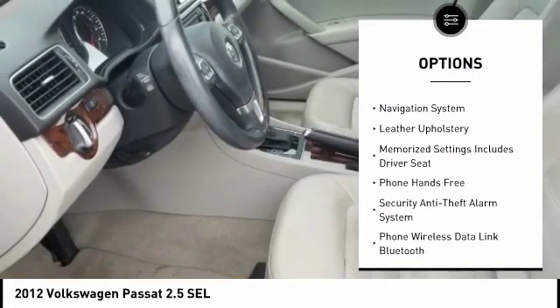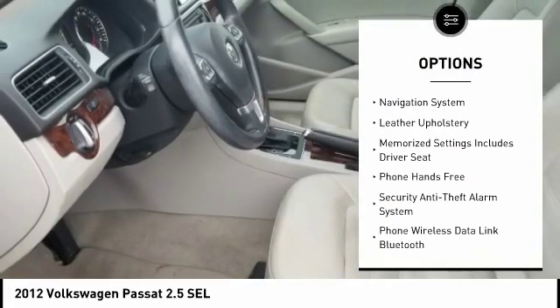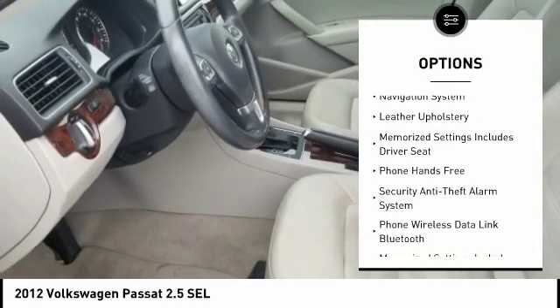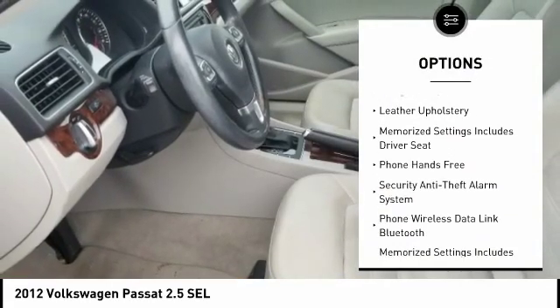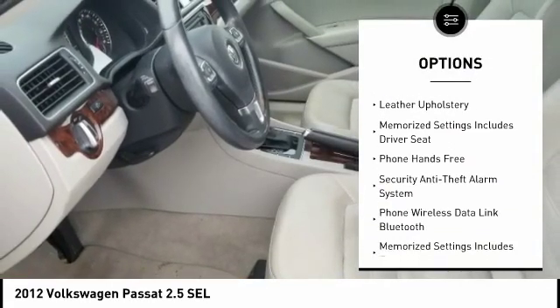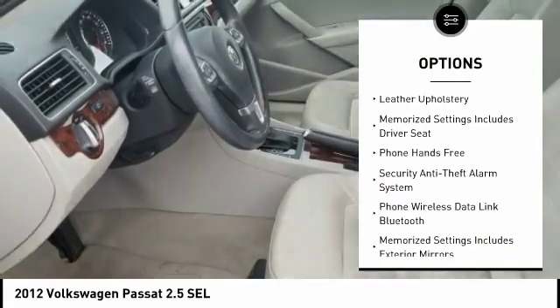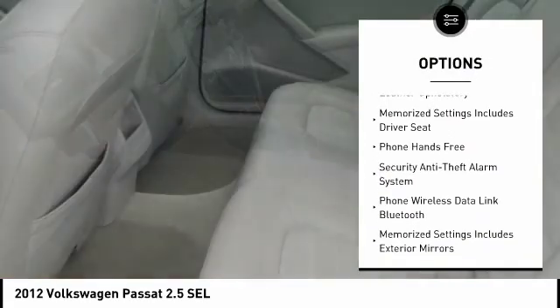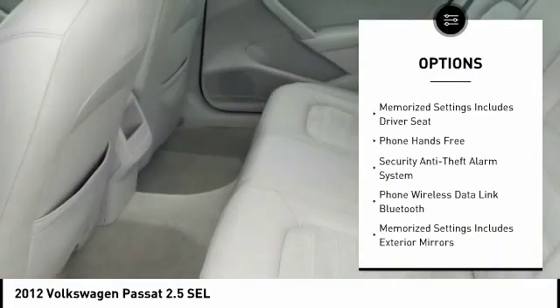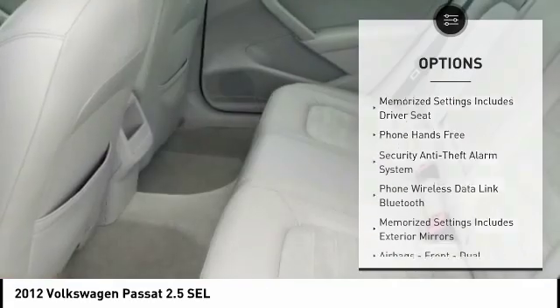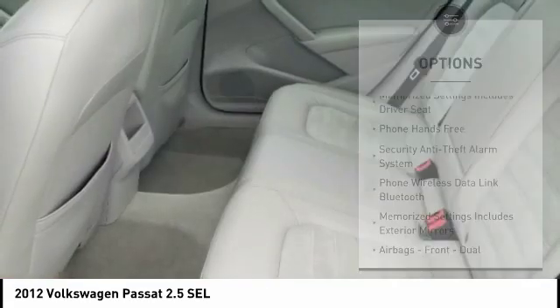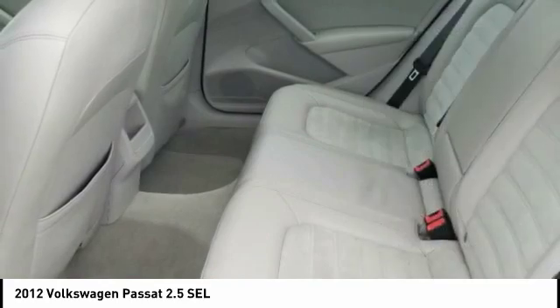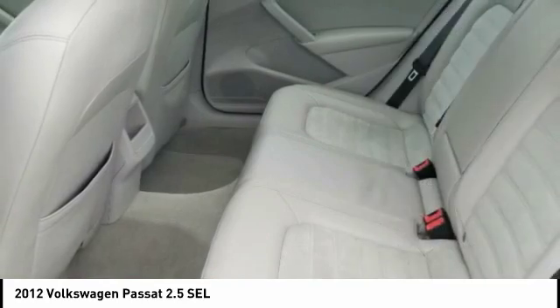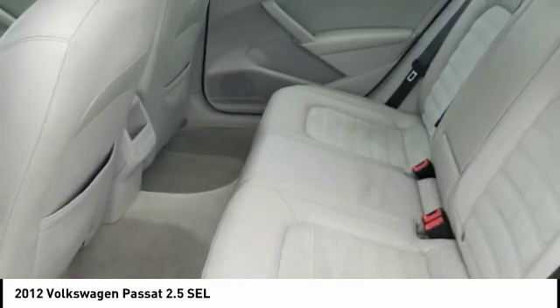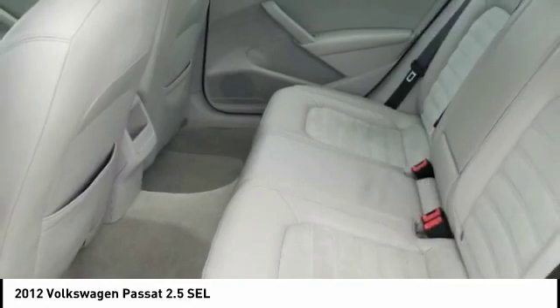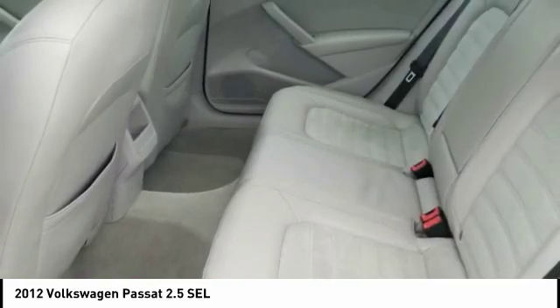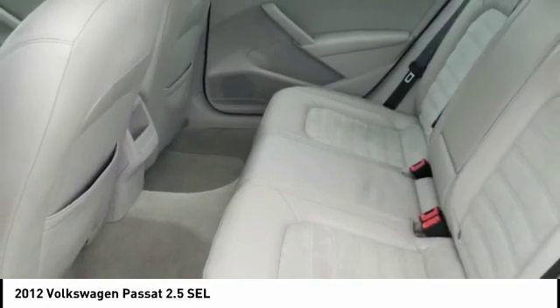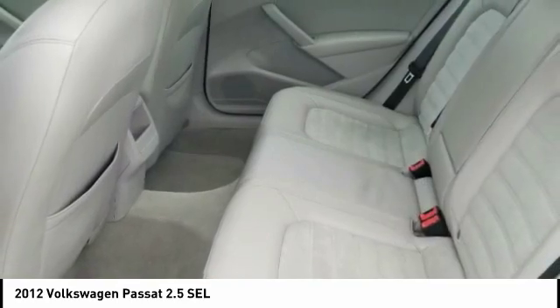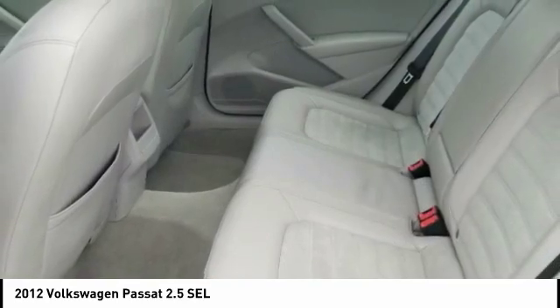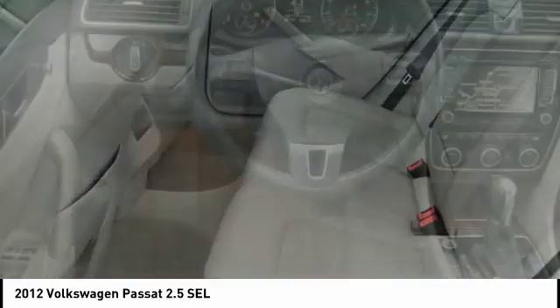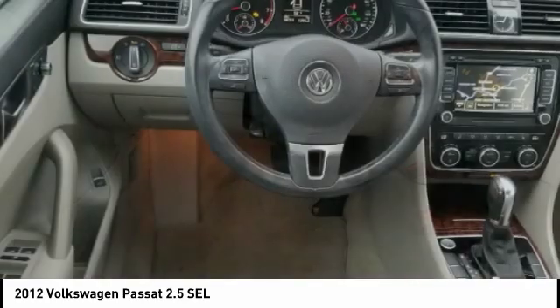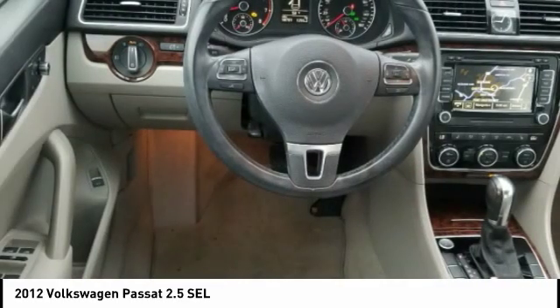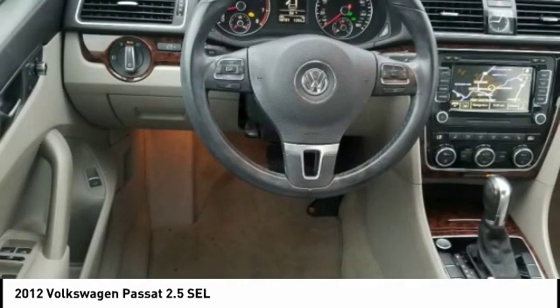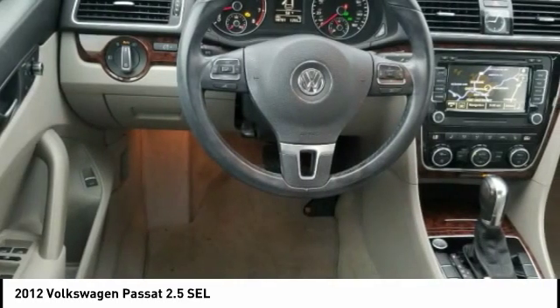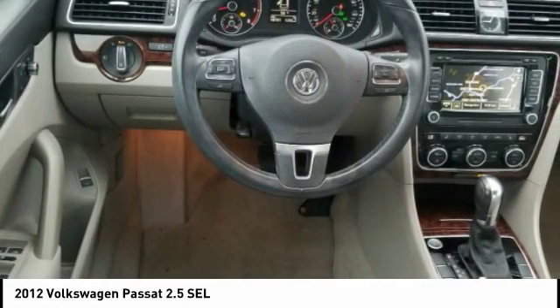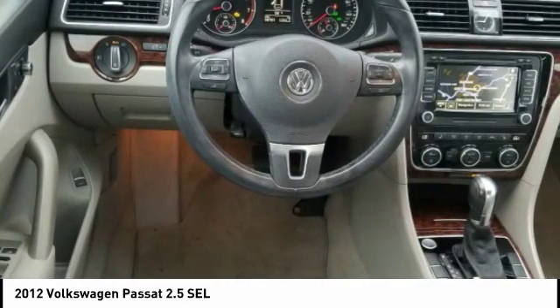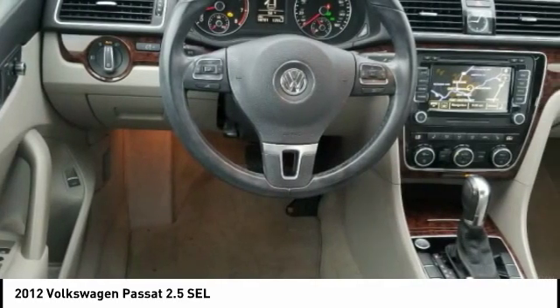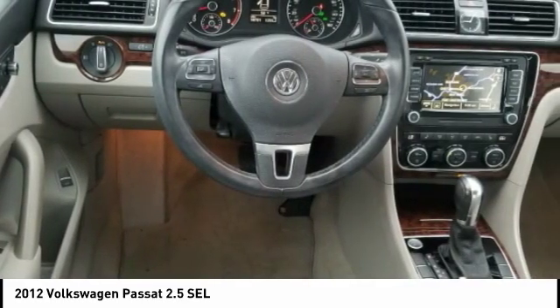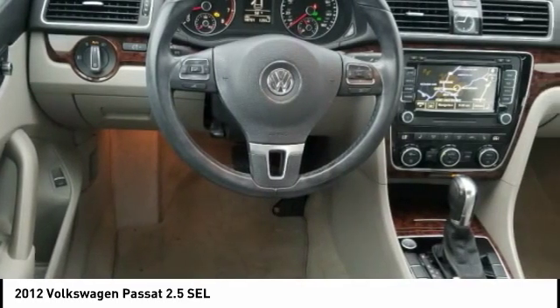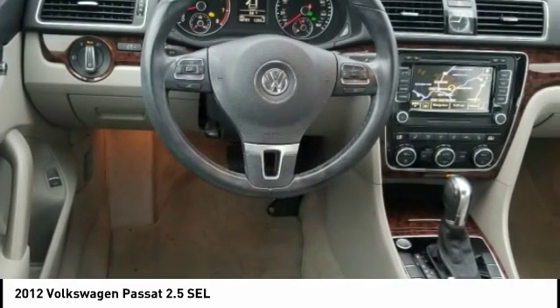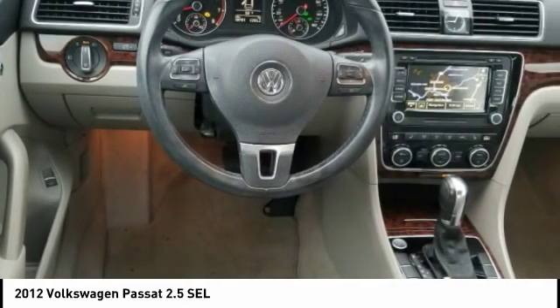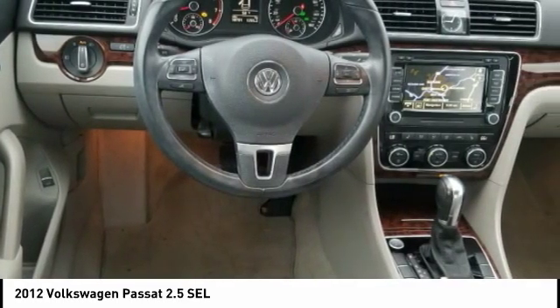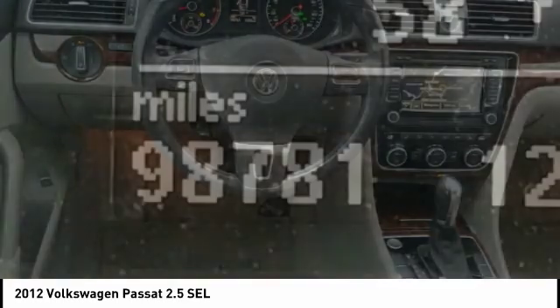Daytime running lights, remote engine start, fog lights, braking assist, navigation system, and leather upholstery.